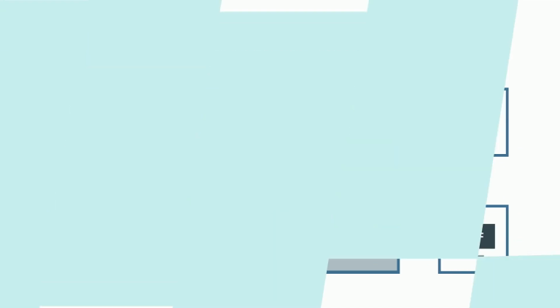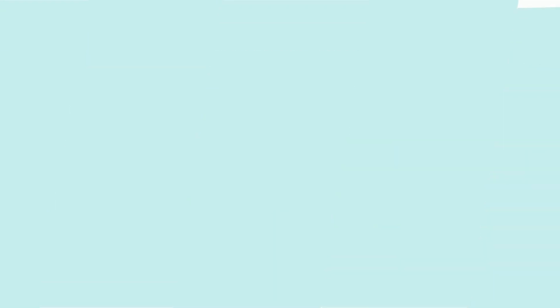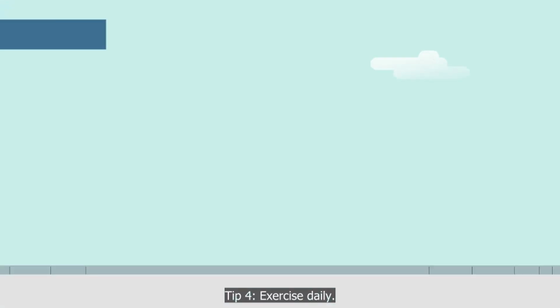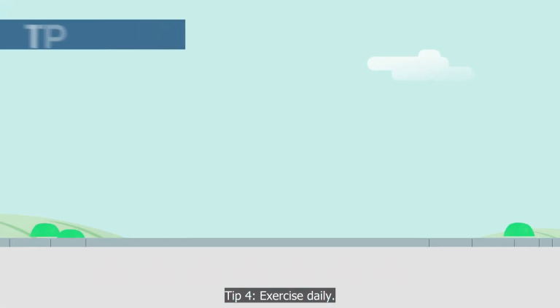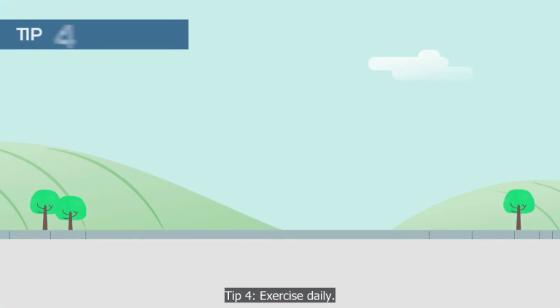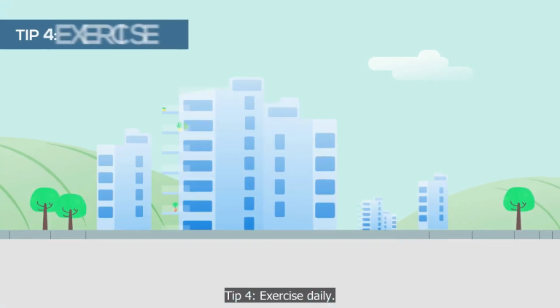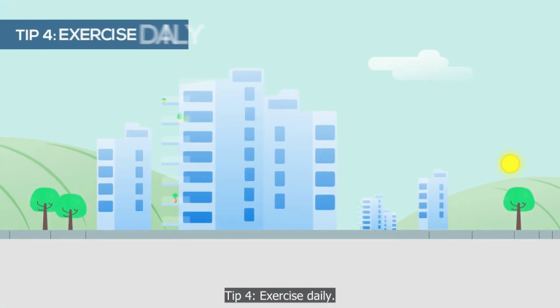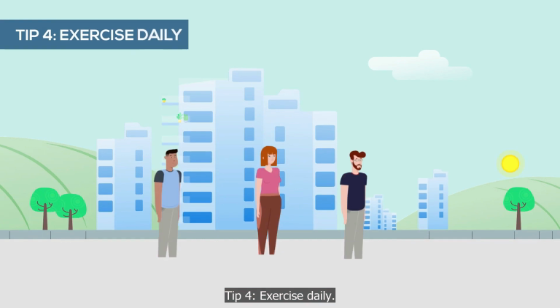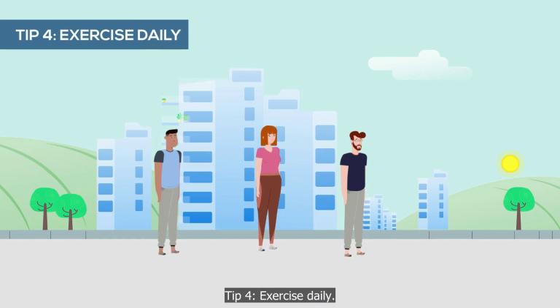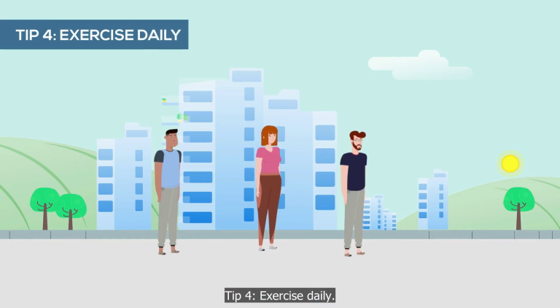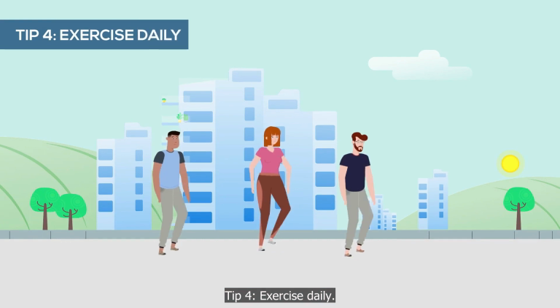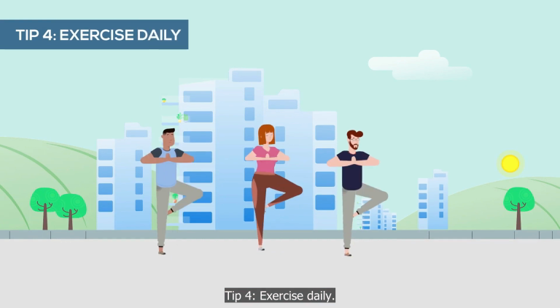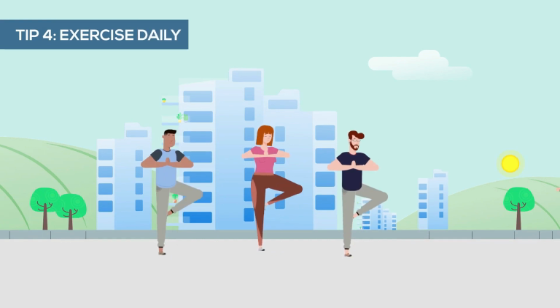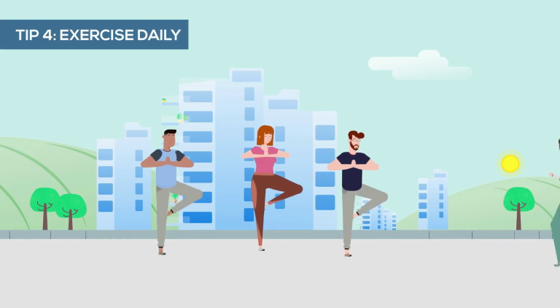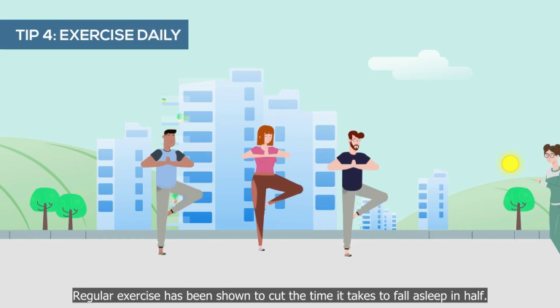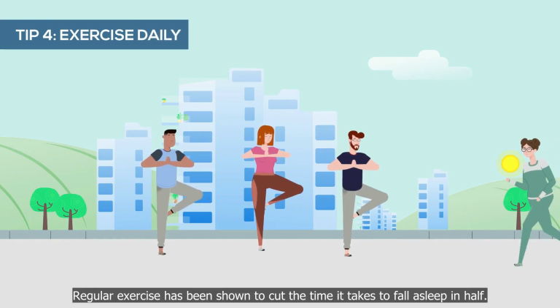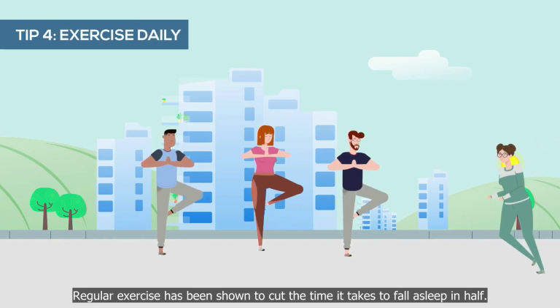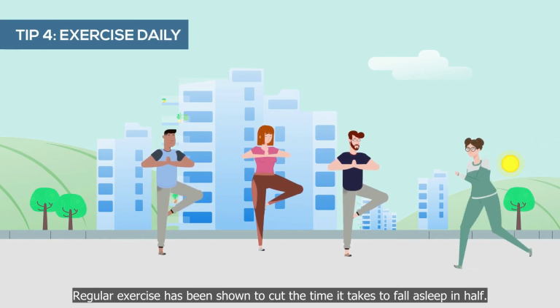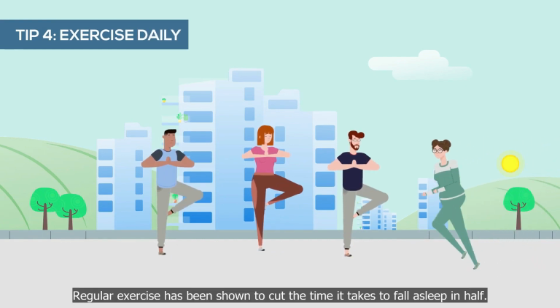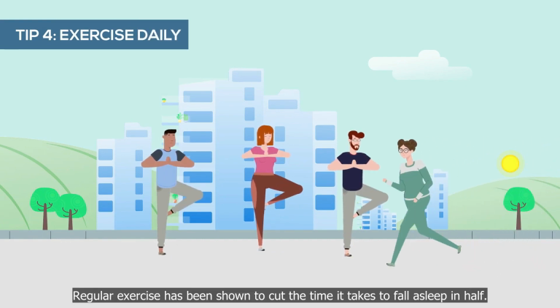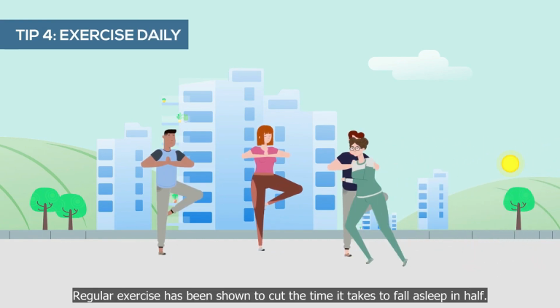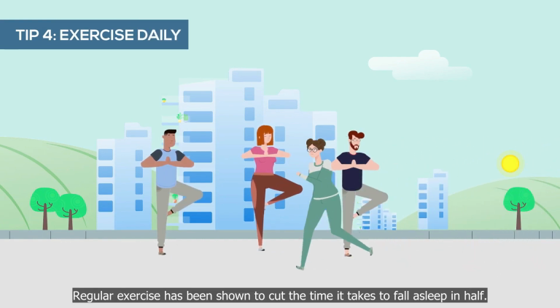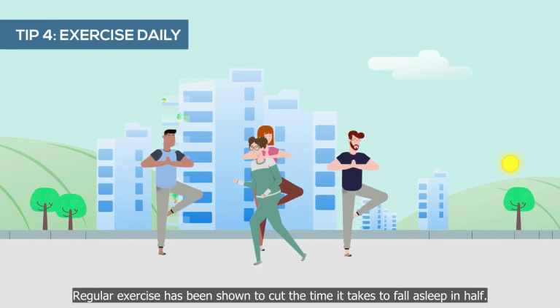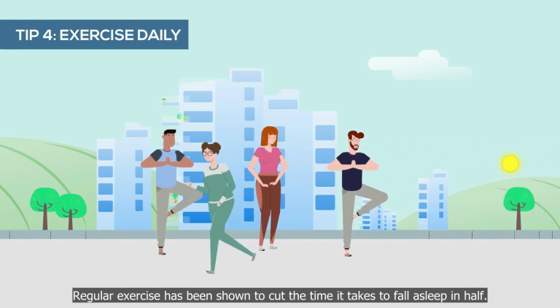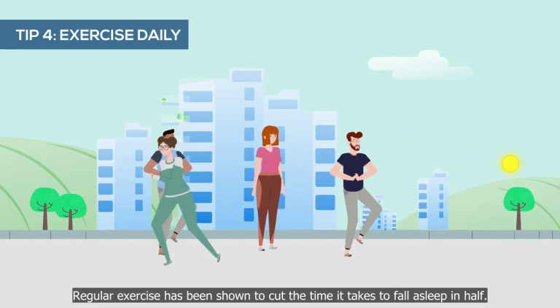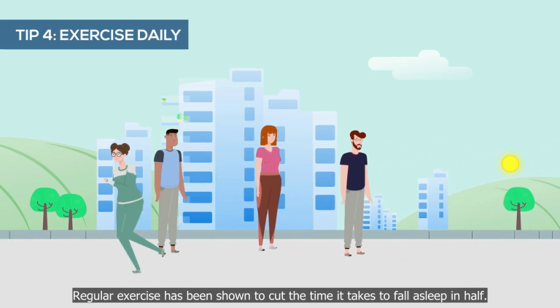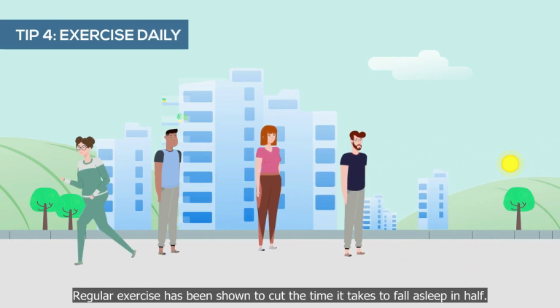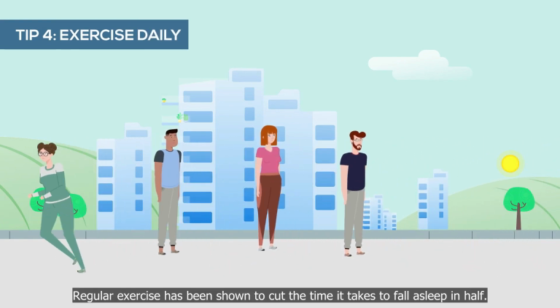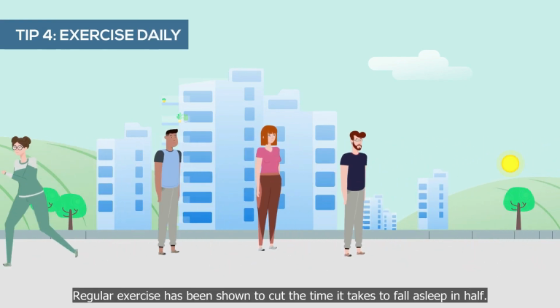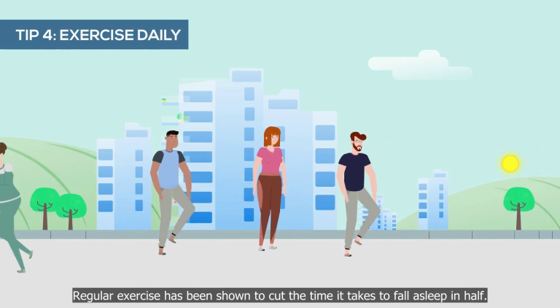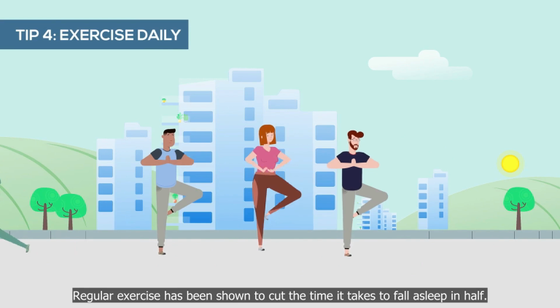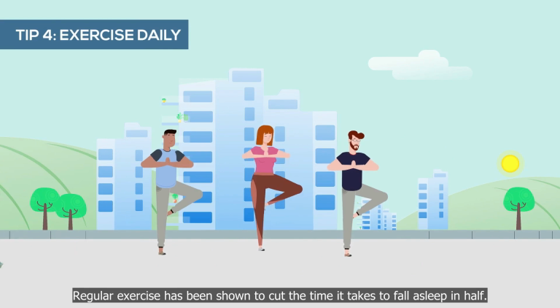Tip 4: exercise daily. Regular exercise has been shown to cut the time it takes to fall asleep in half.